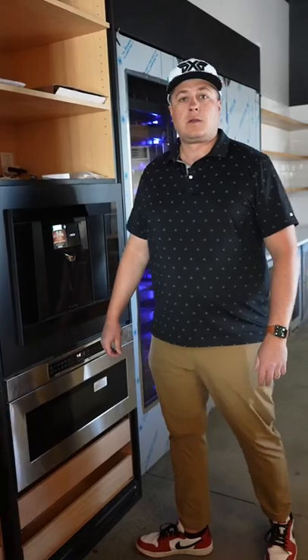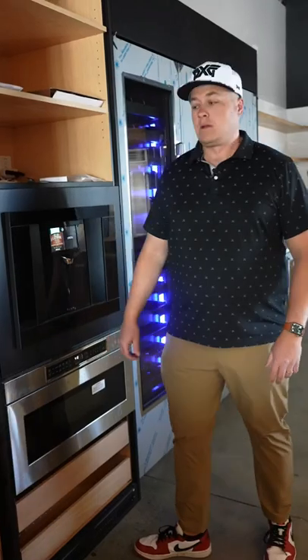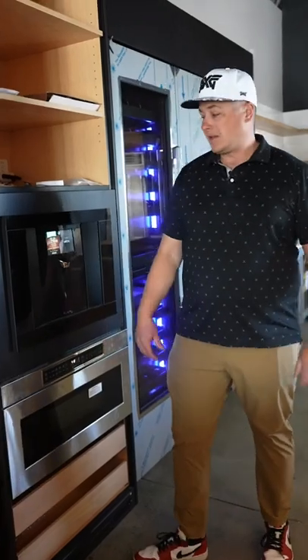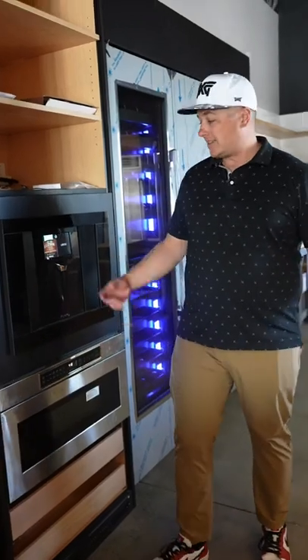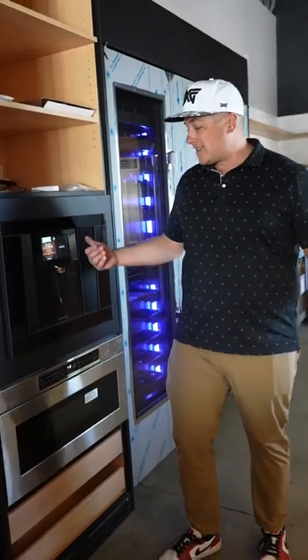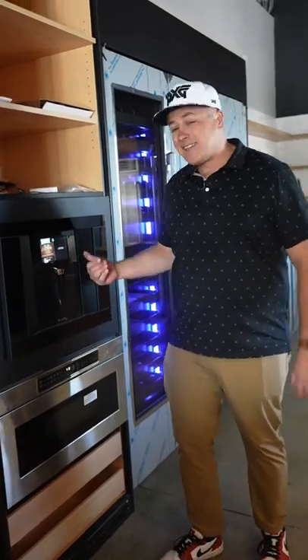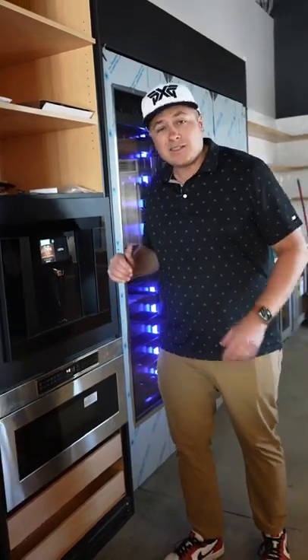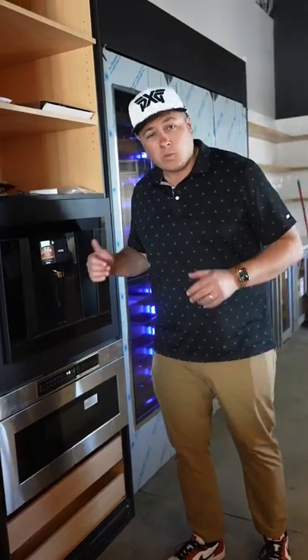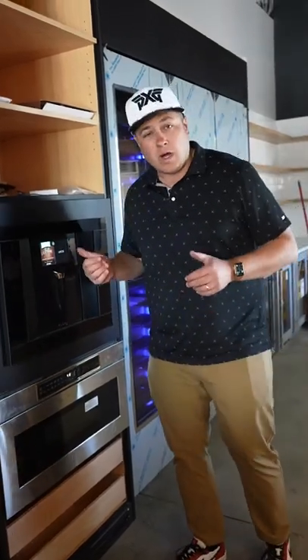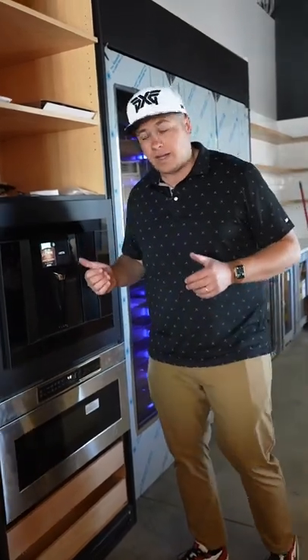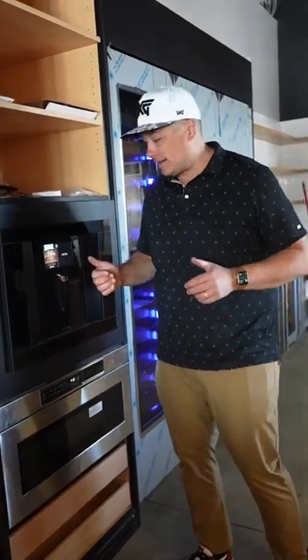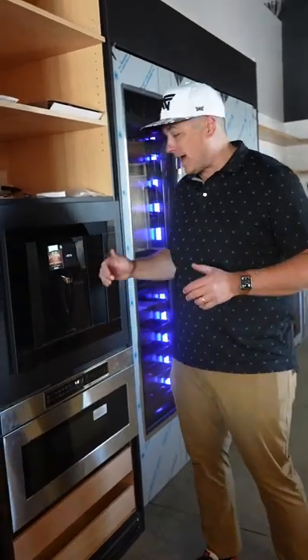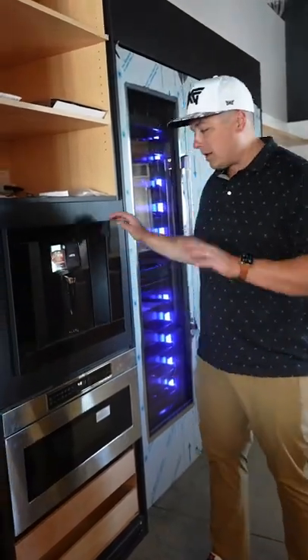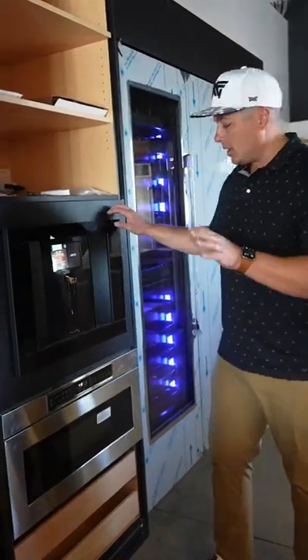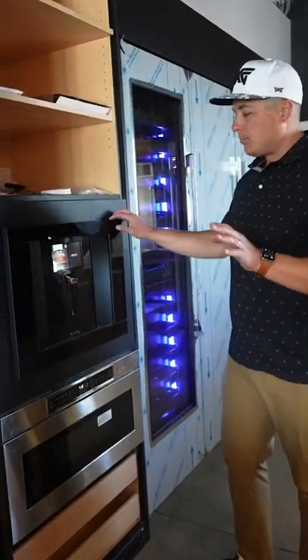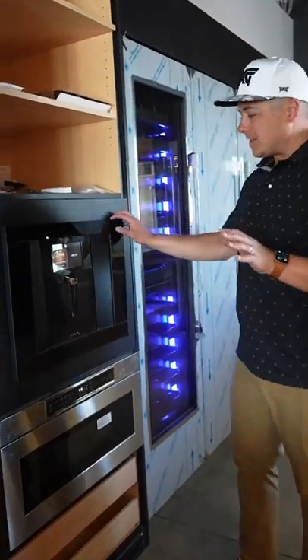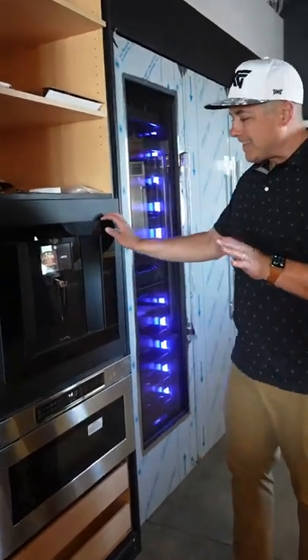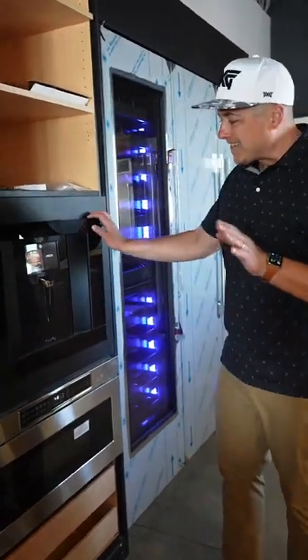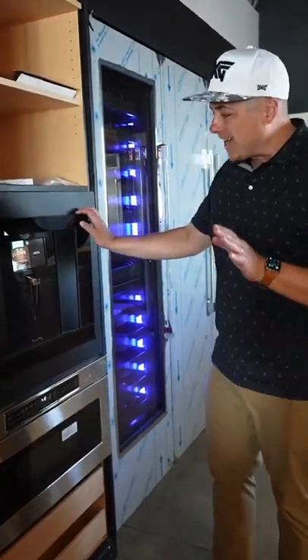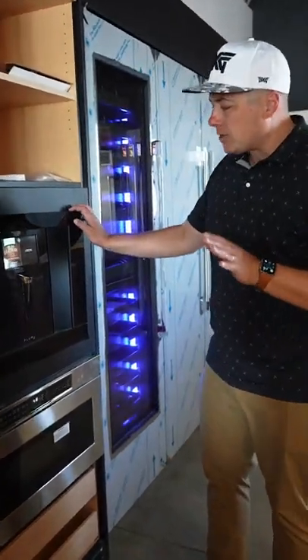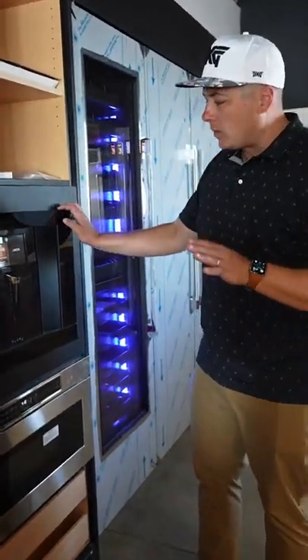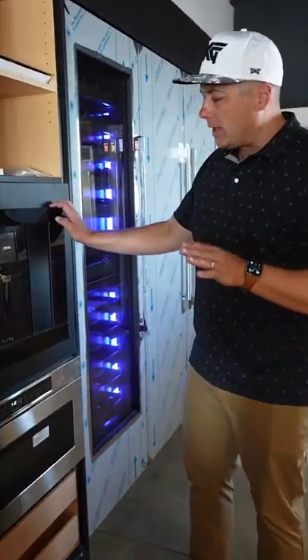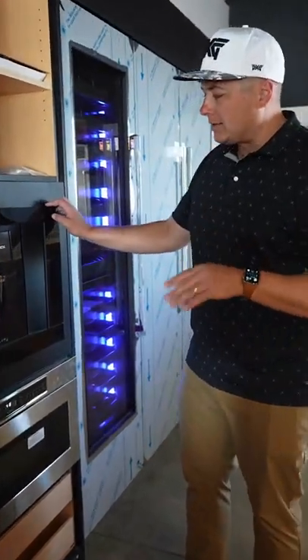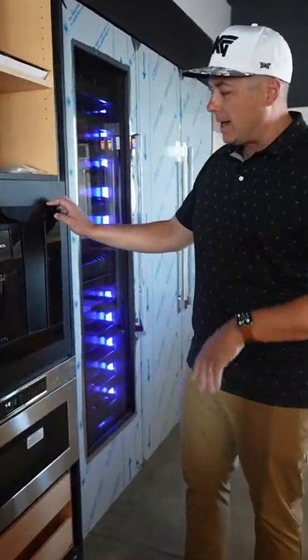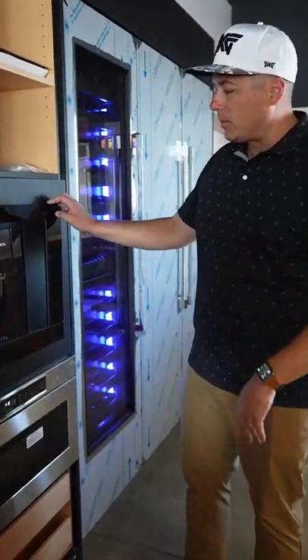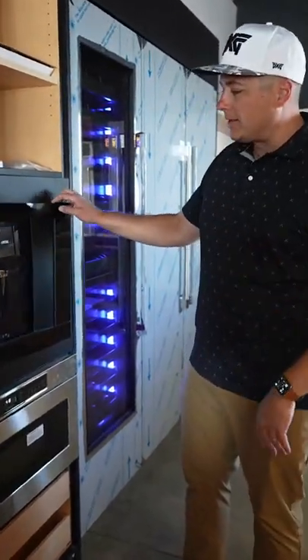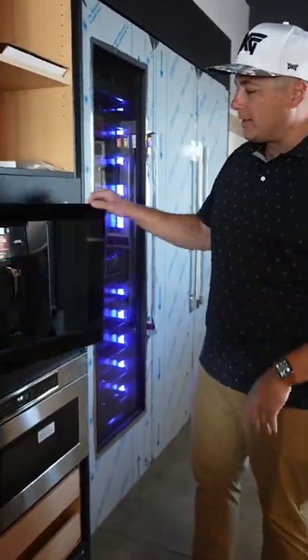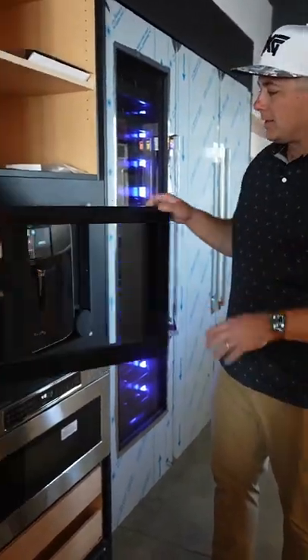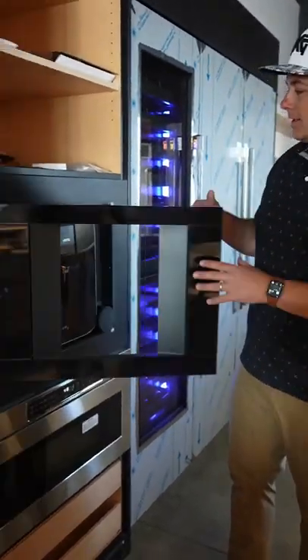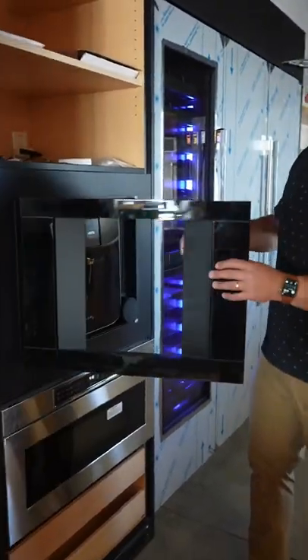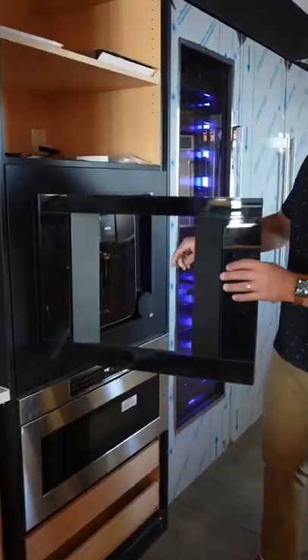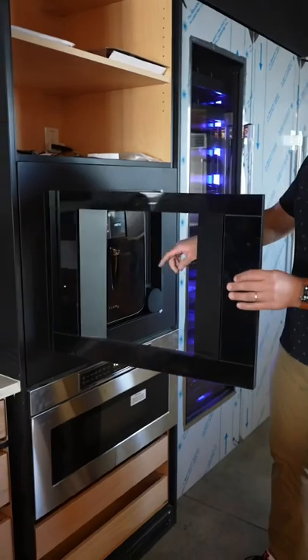Guys, this thing does wine on tap, but it's not just wine on tap. What it does, check this out.